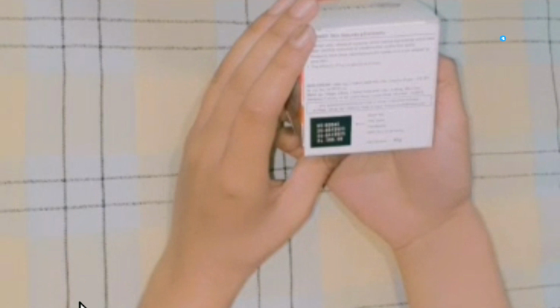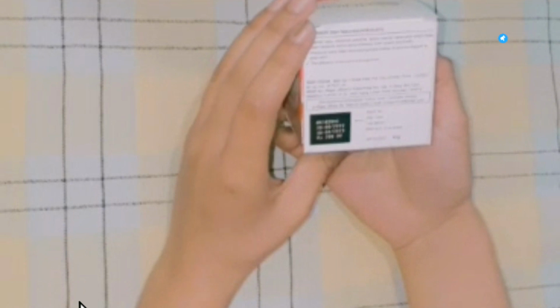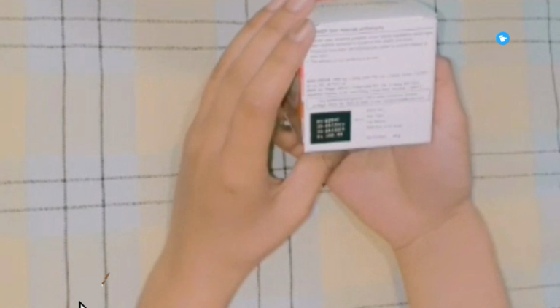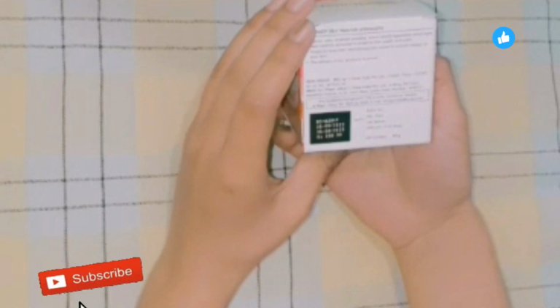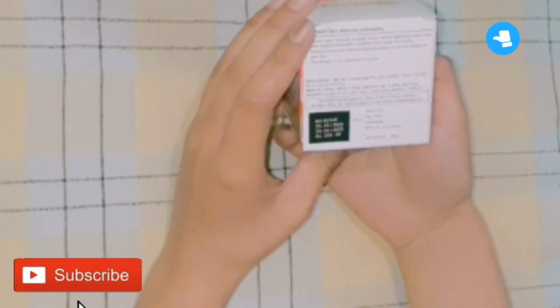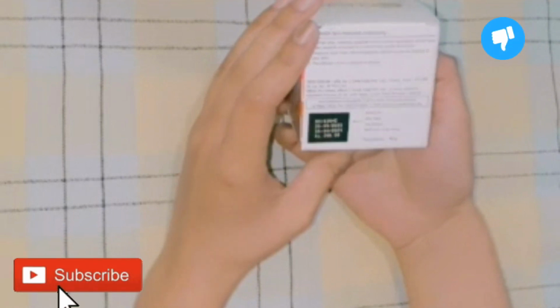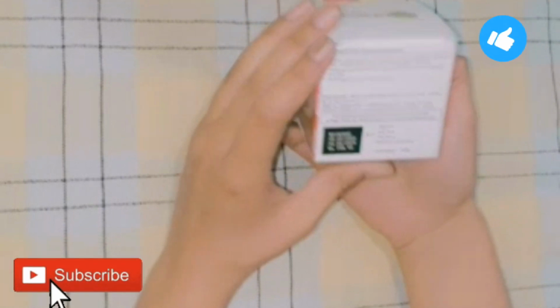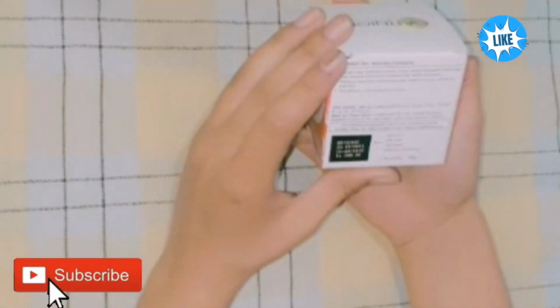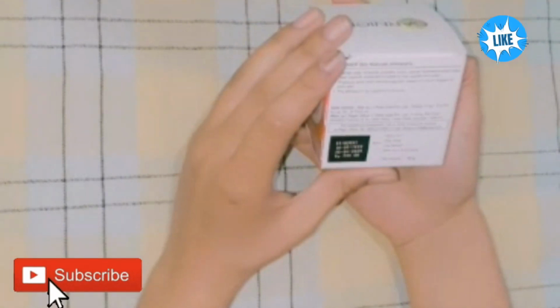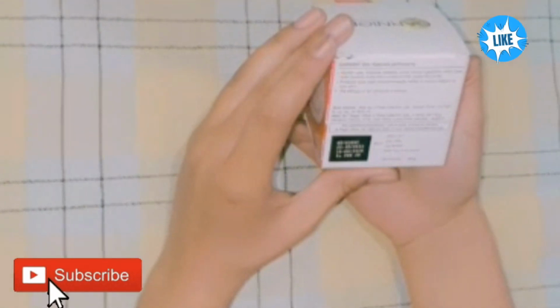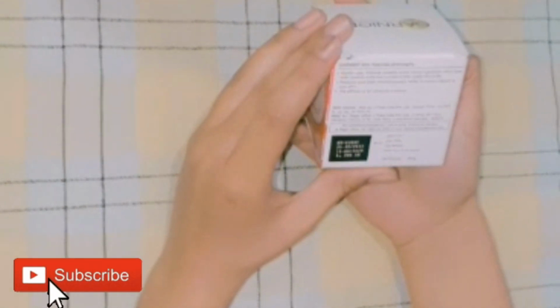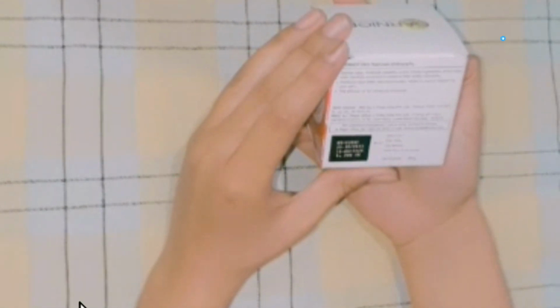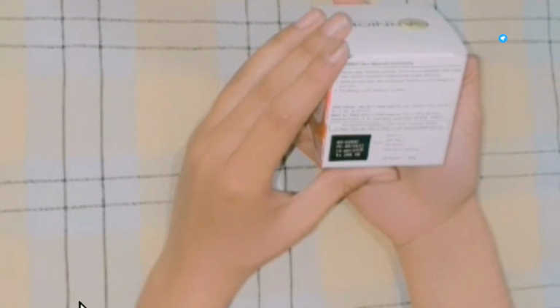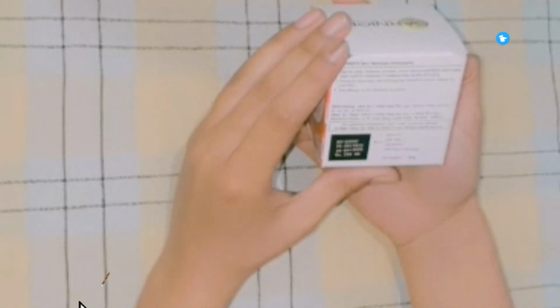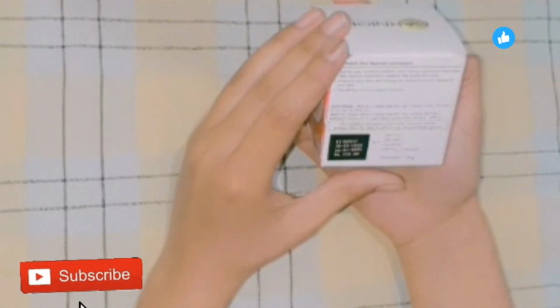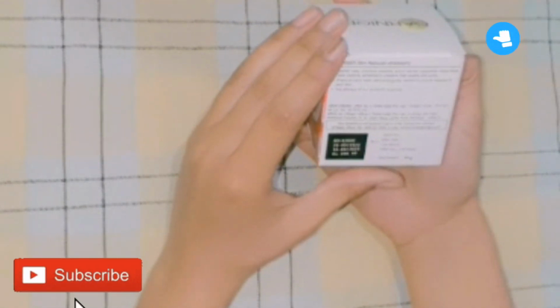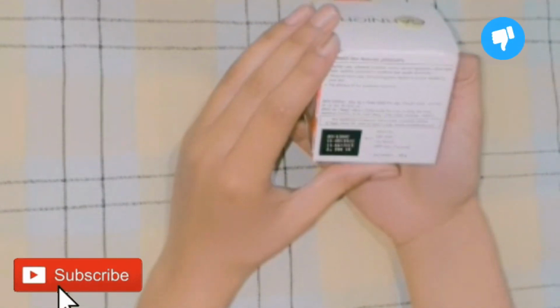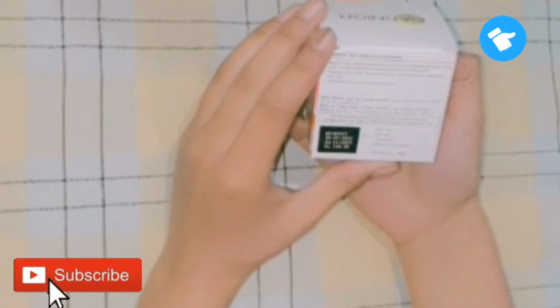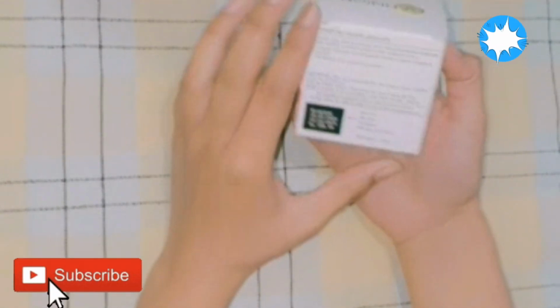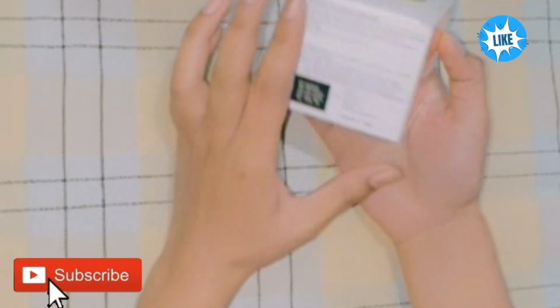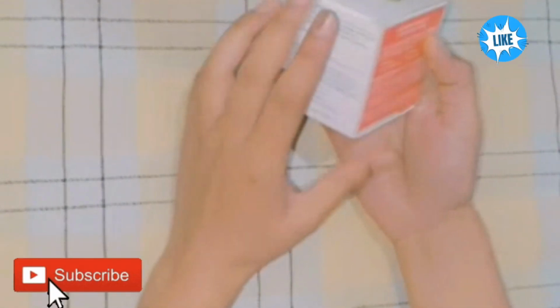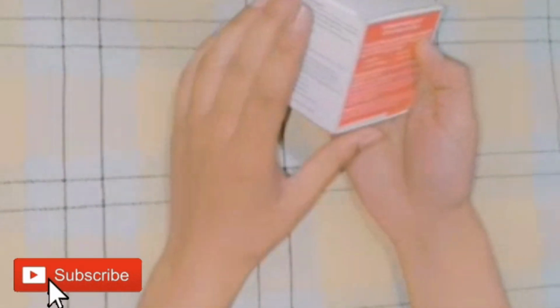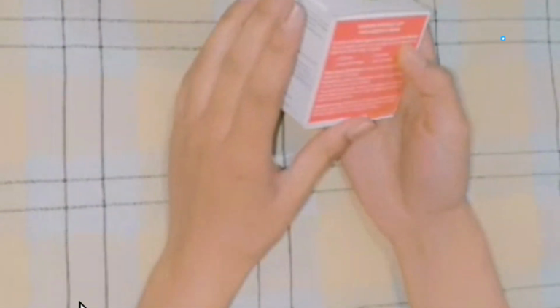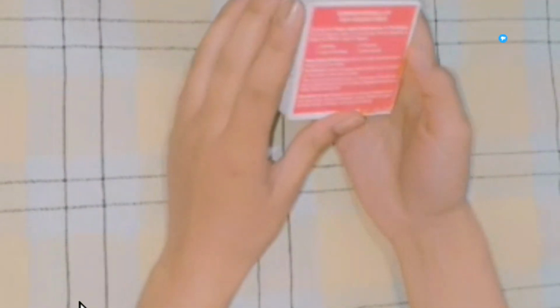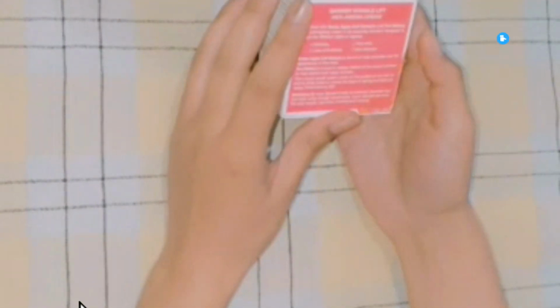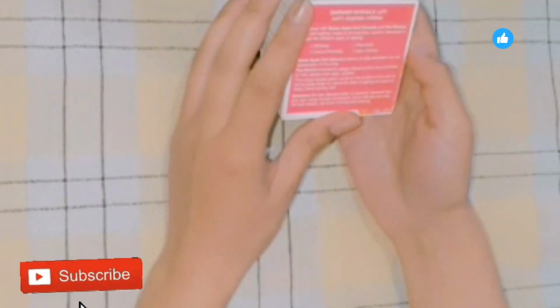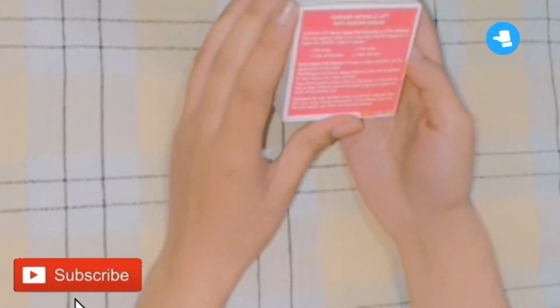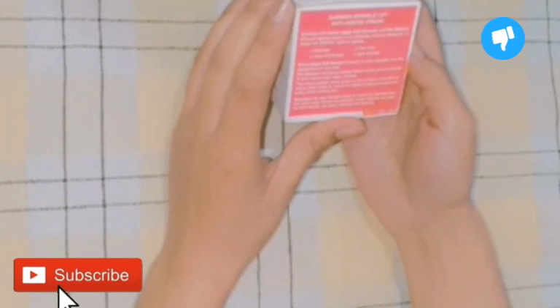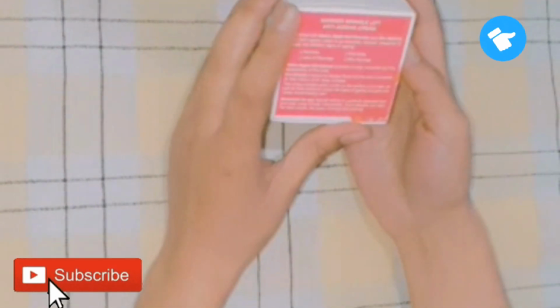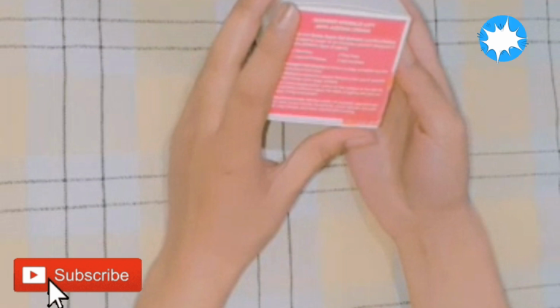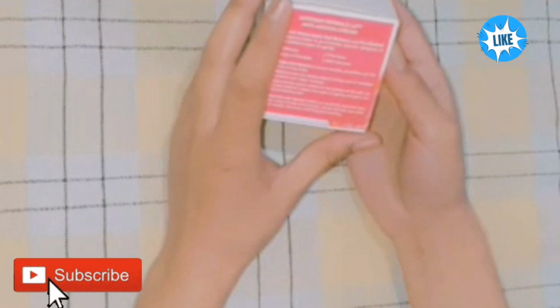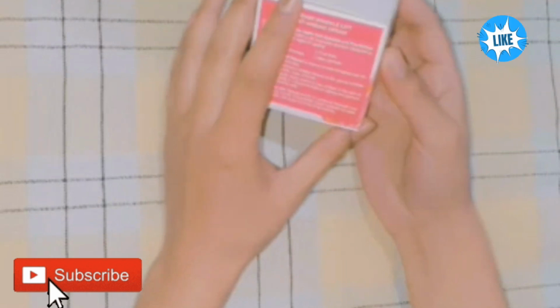There are also two sizes — there is a 10 gram size as well, though I don't know the exact price of that one.